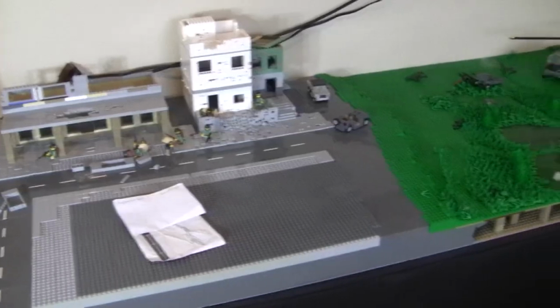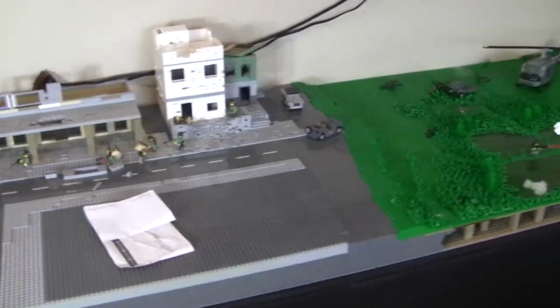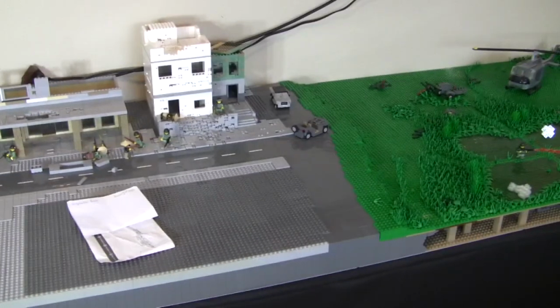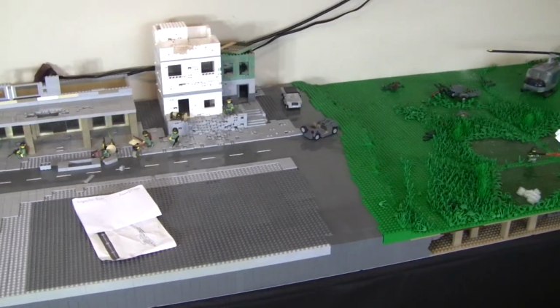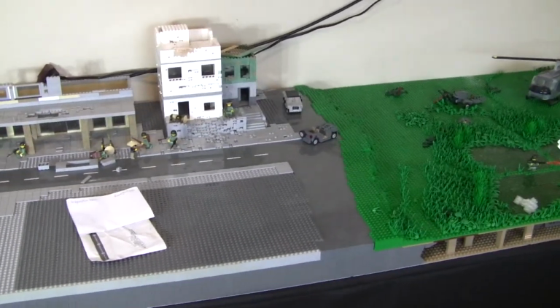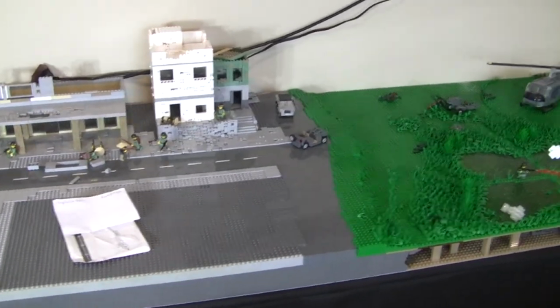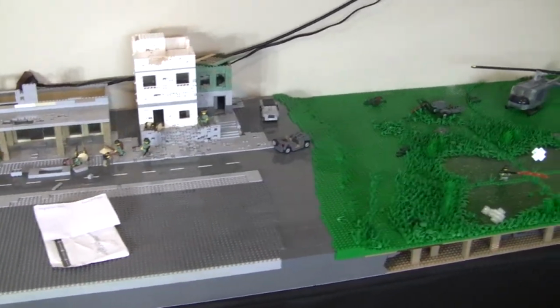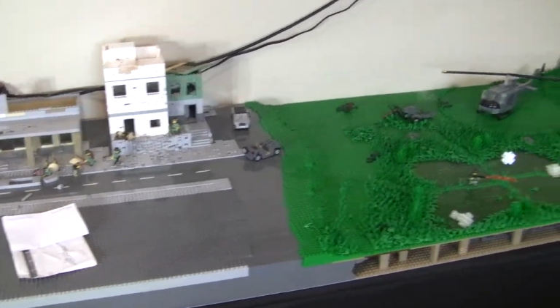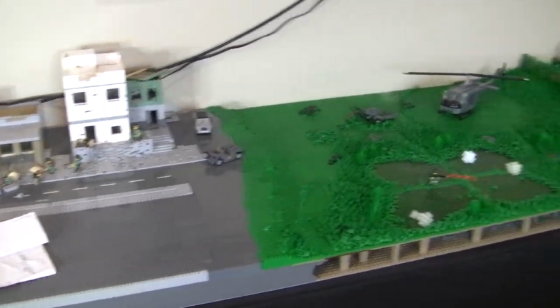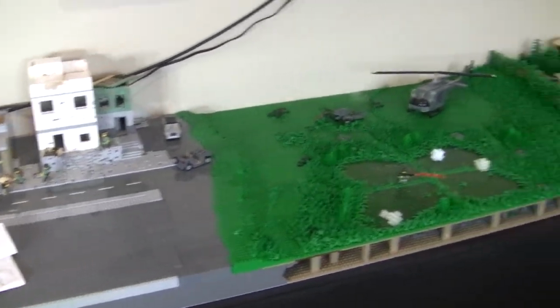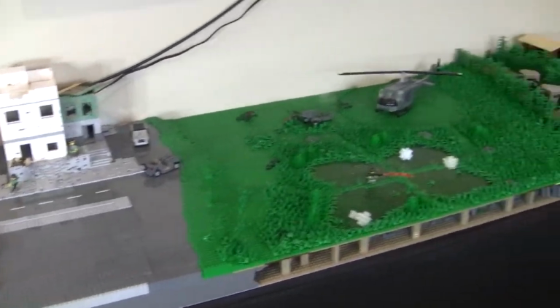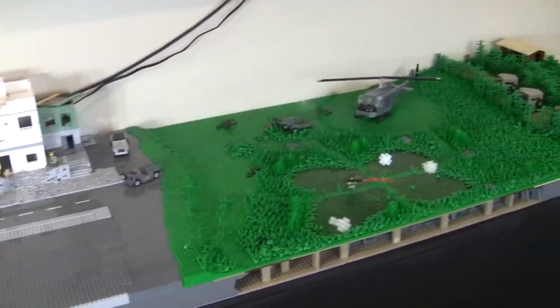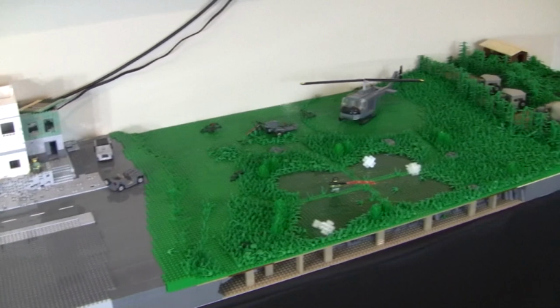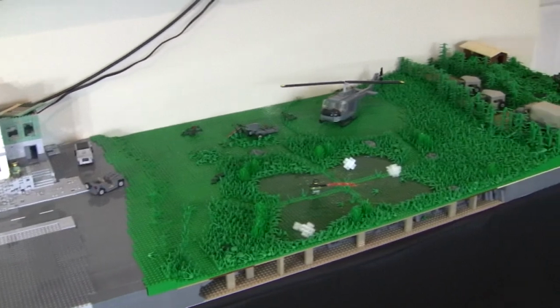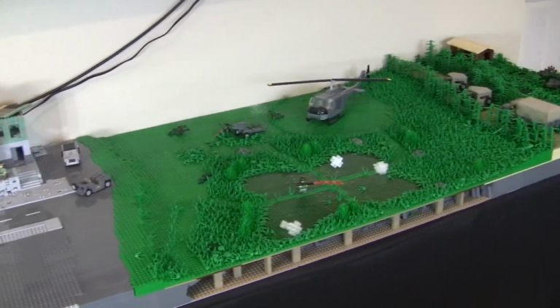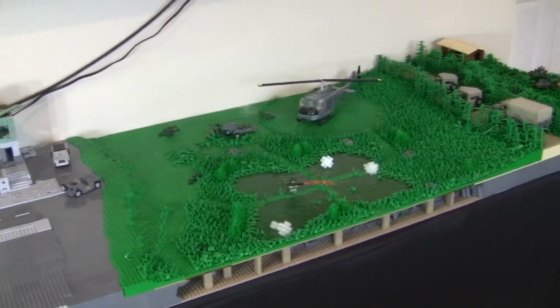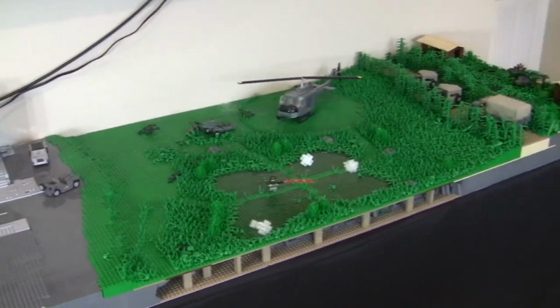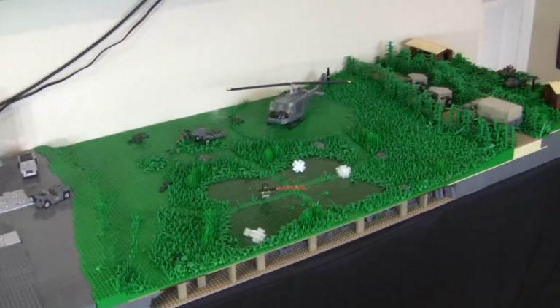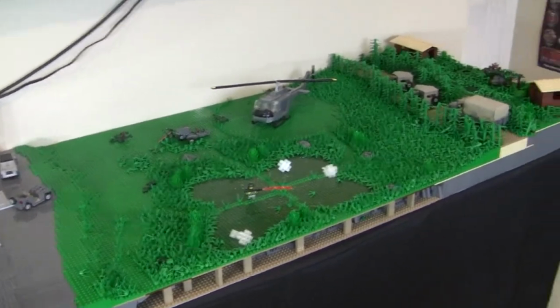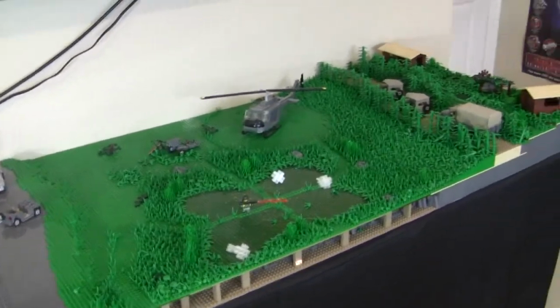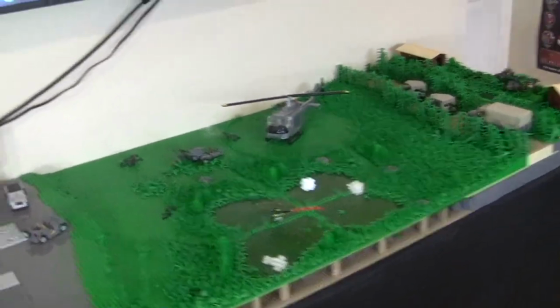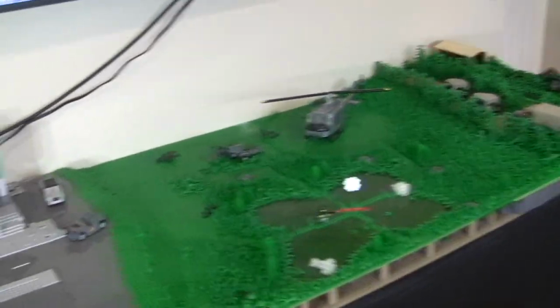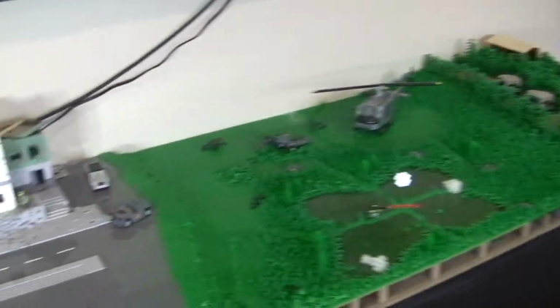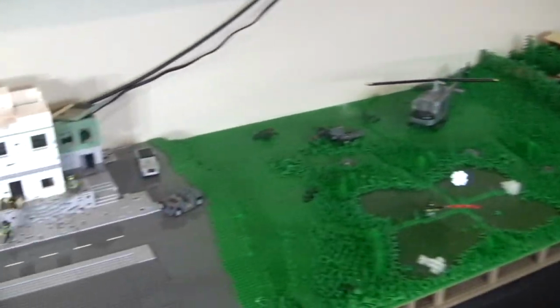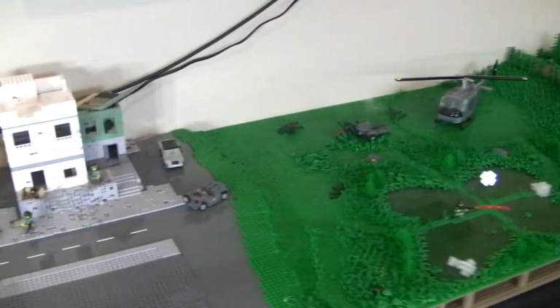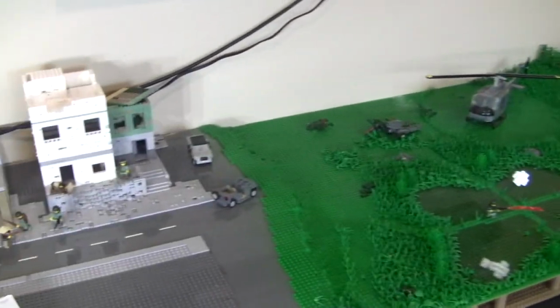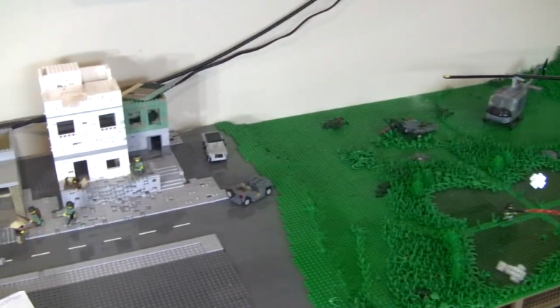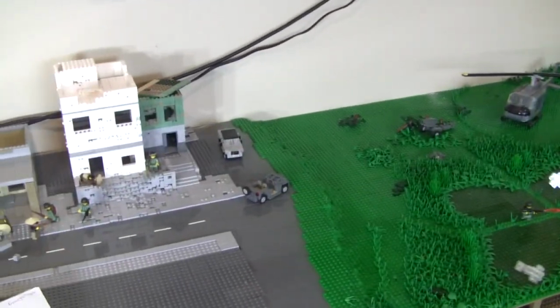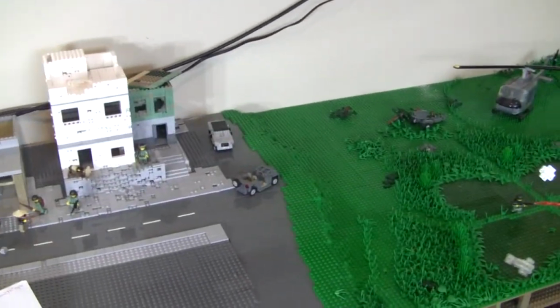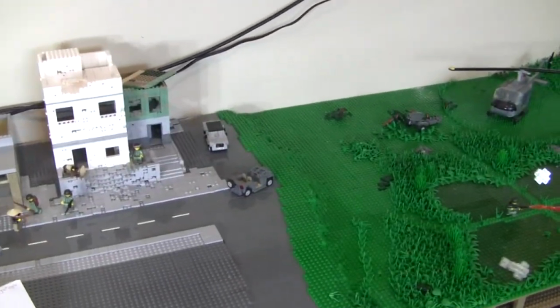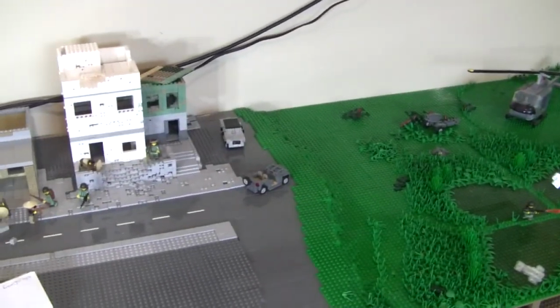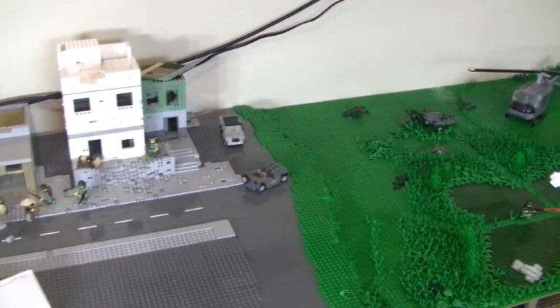Welcome back to another episode of Building Vietnam in Lego. Let's just jump right into it.